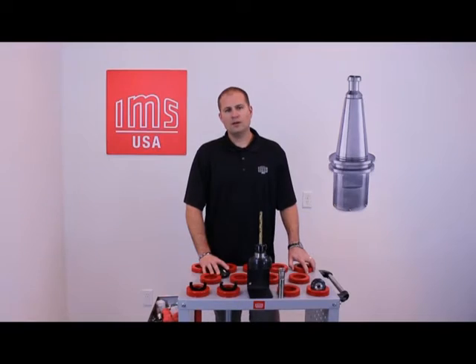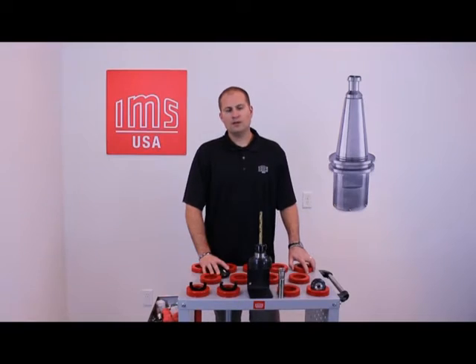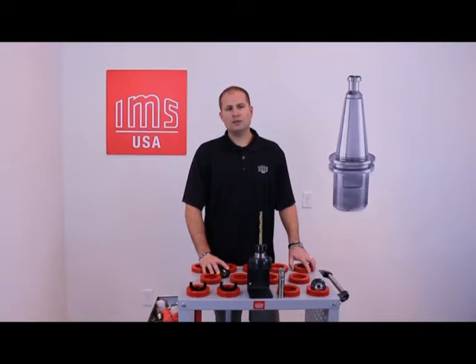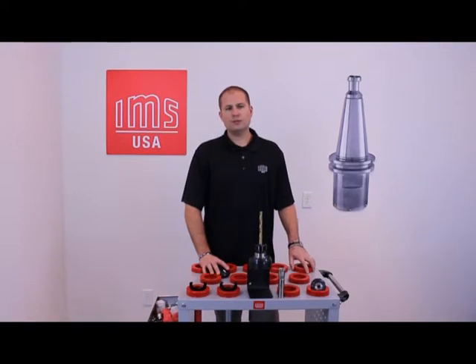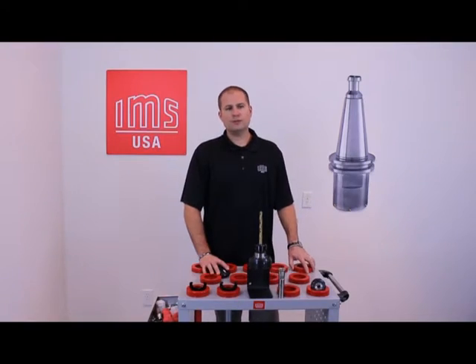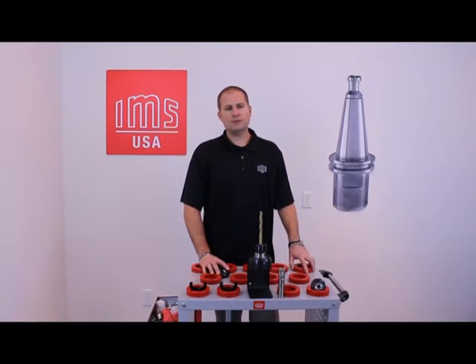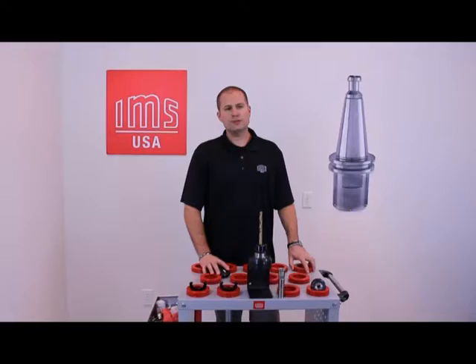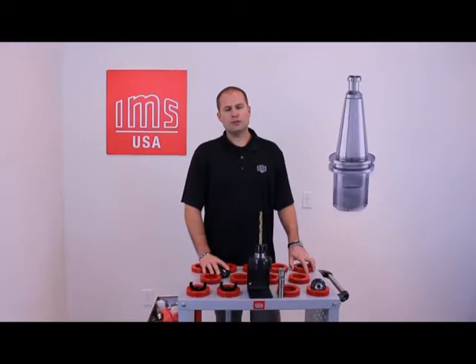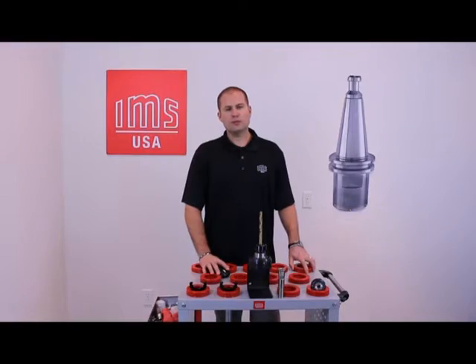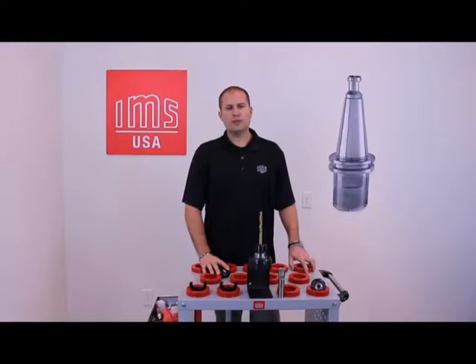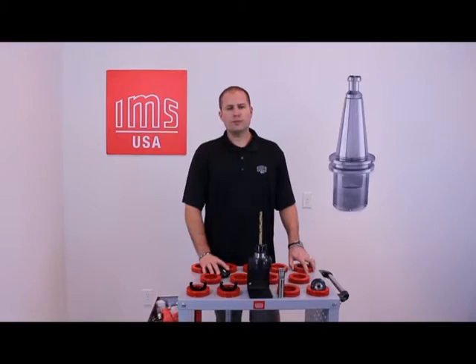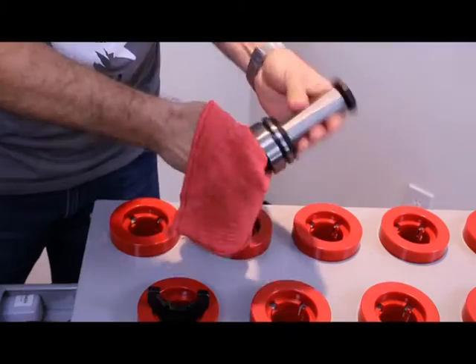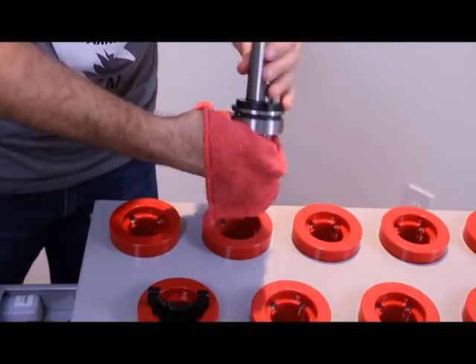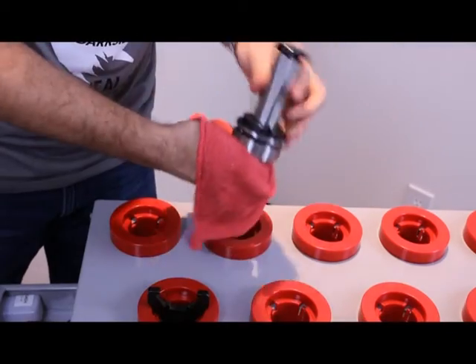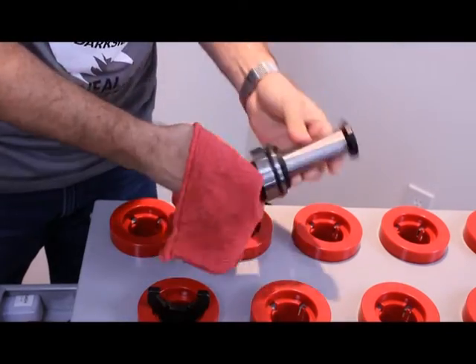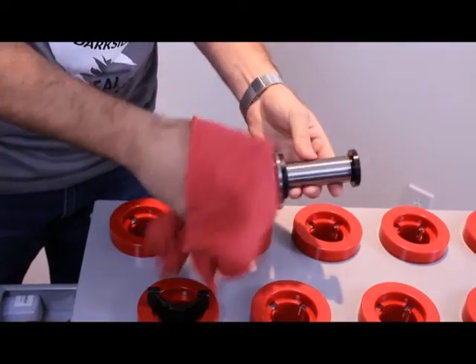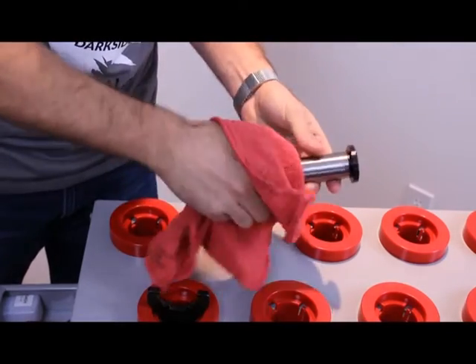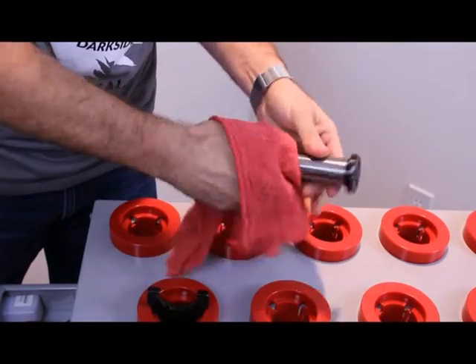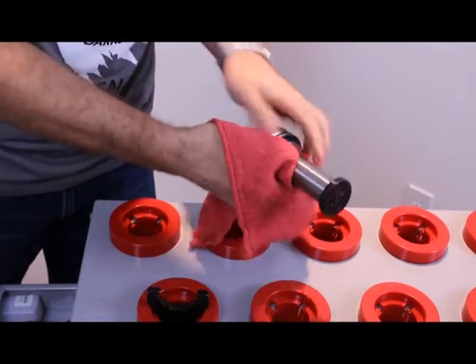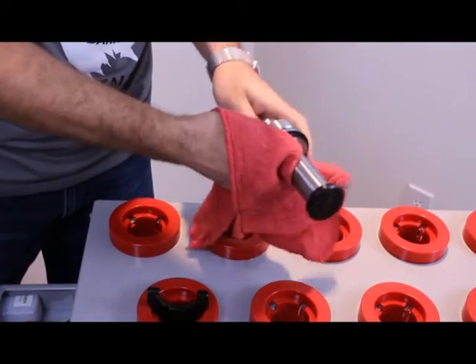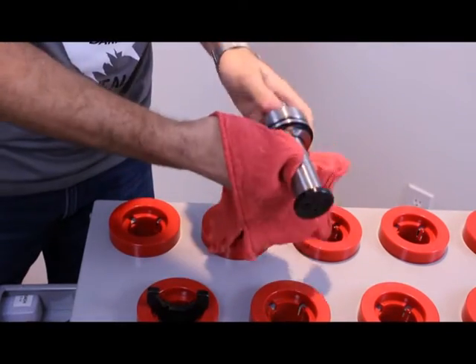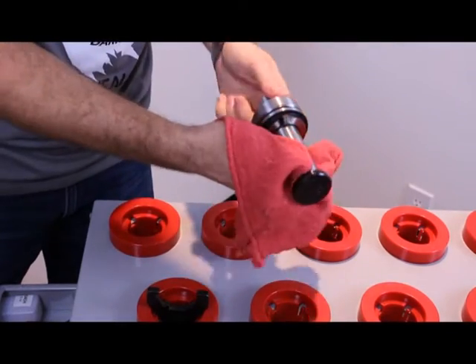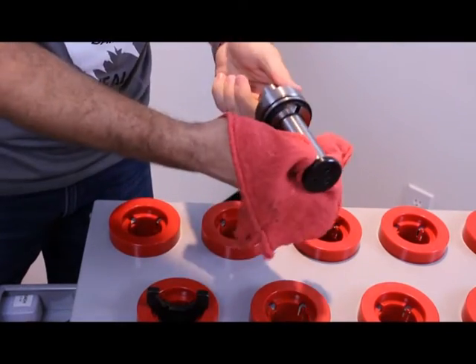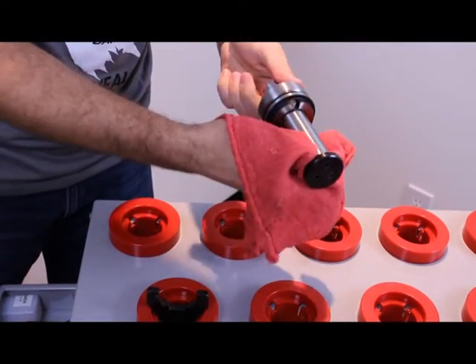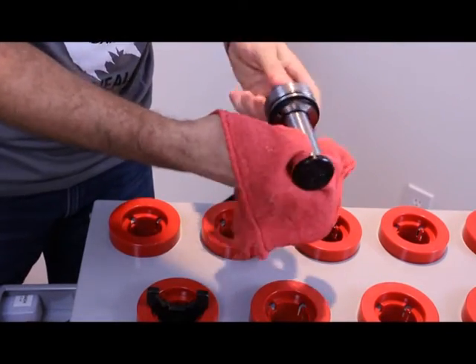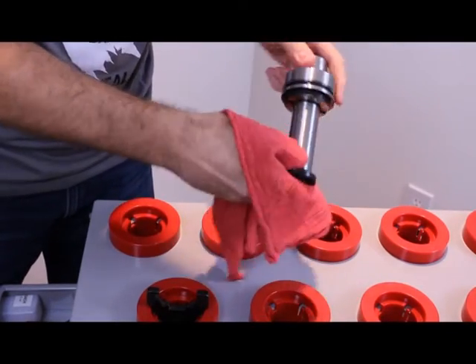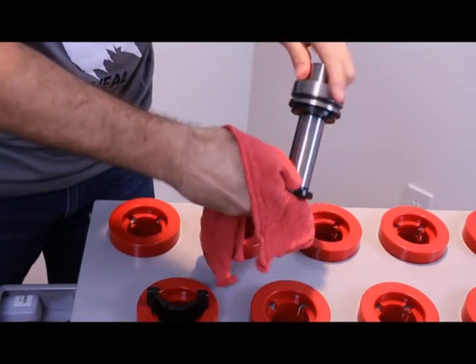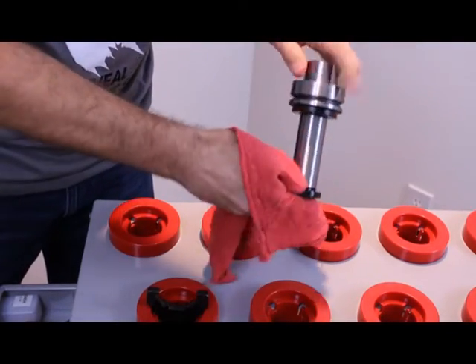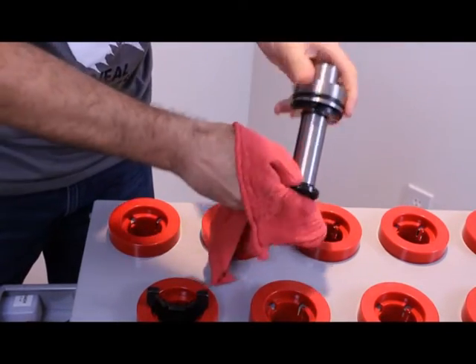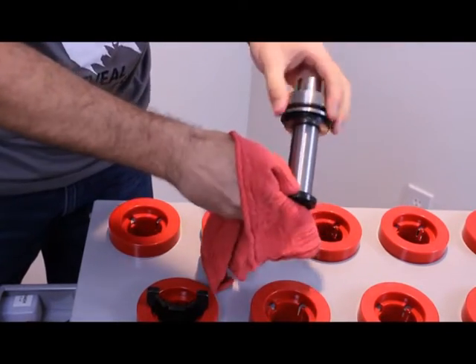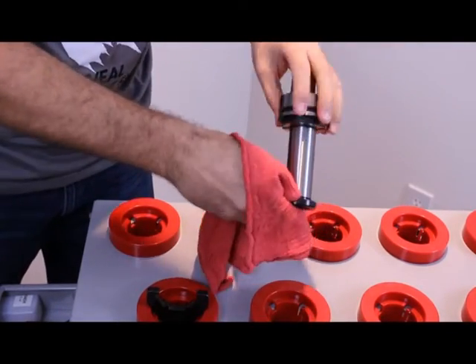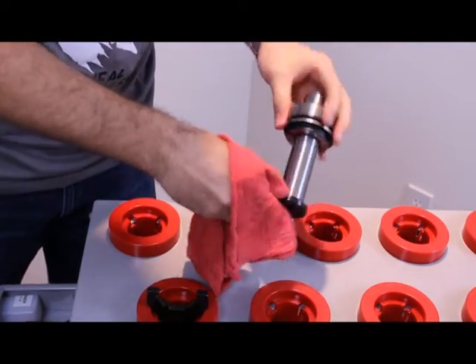Then, using a dust-free cloth, wipe it down and remove any dirt, dust, chips, or particles still left on your tool holder.